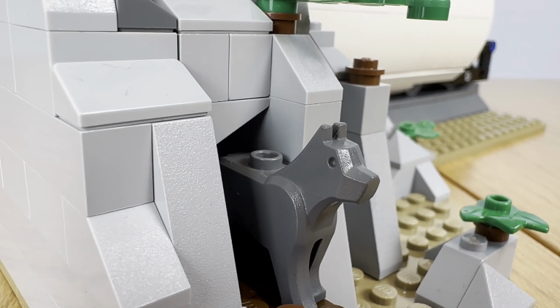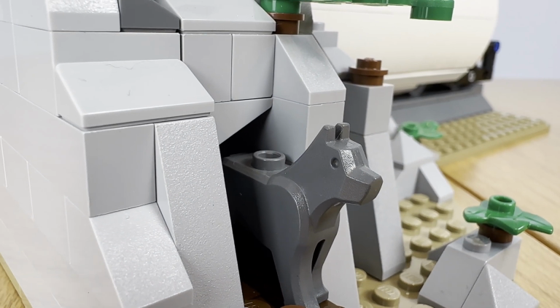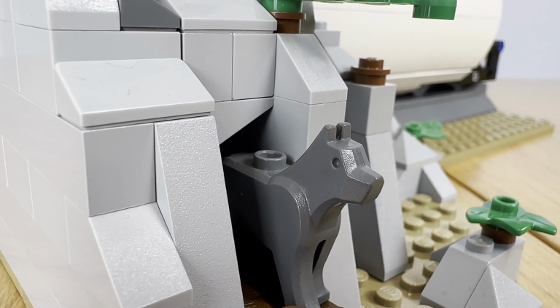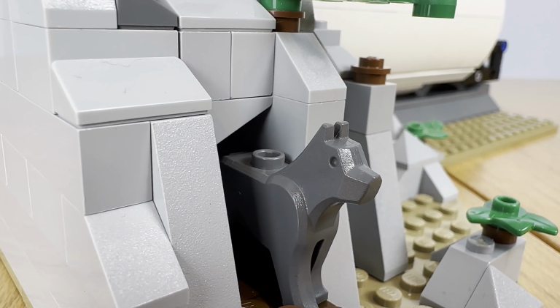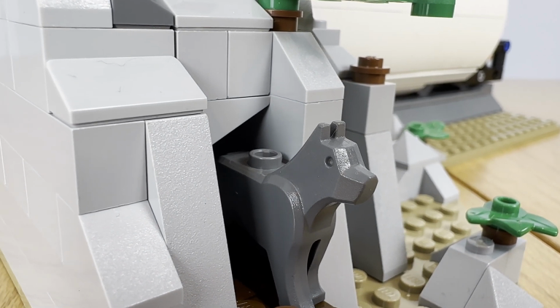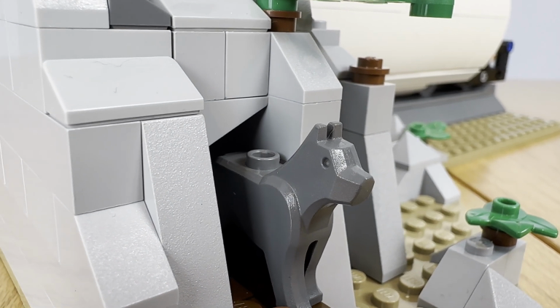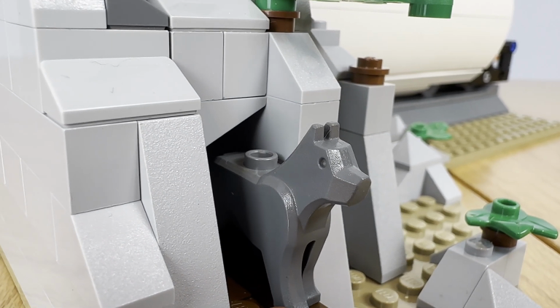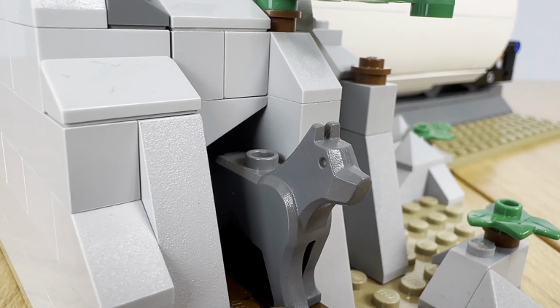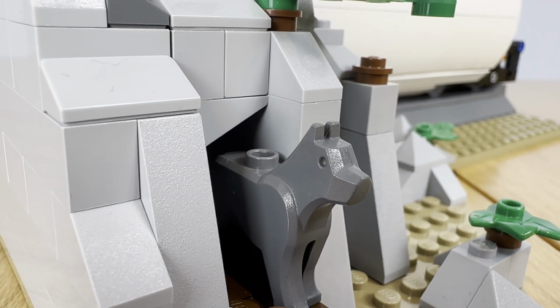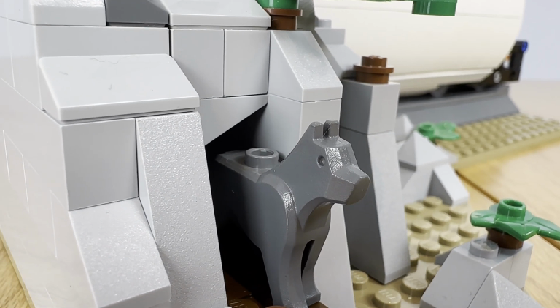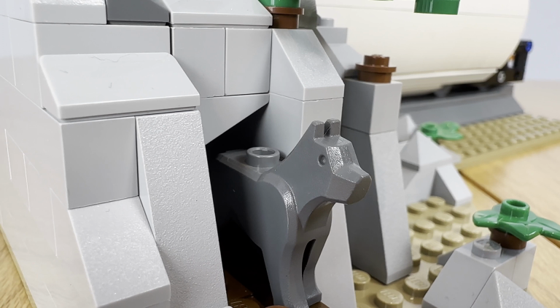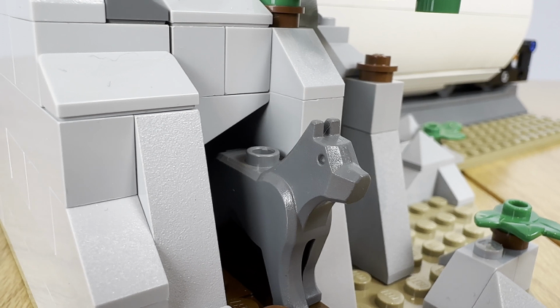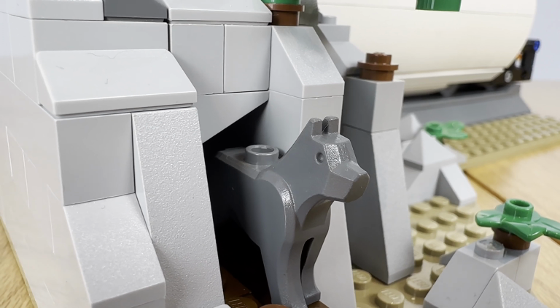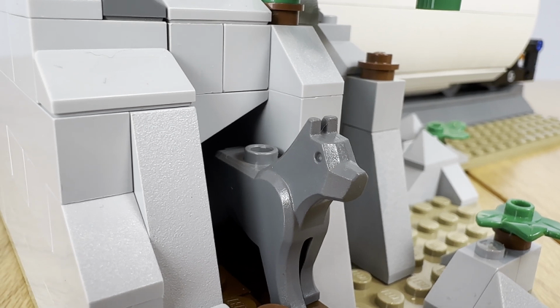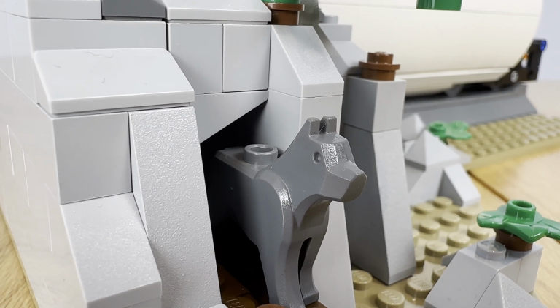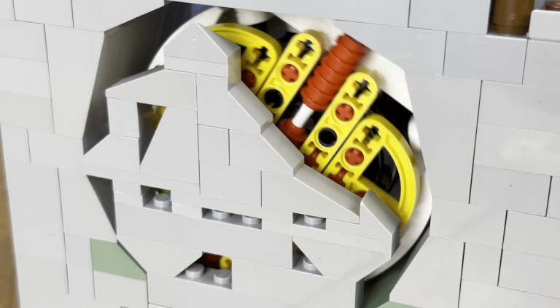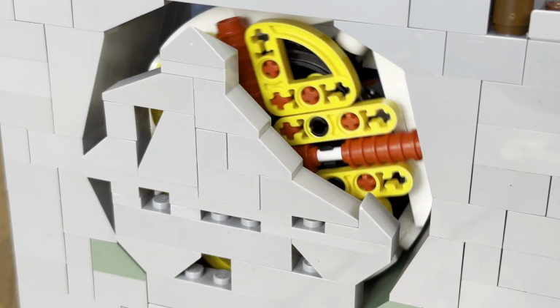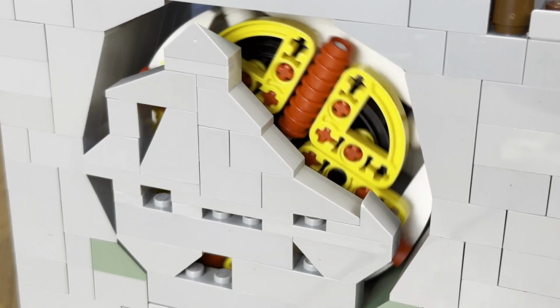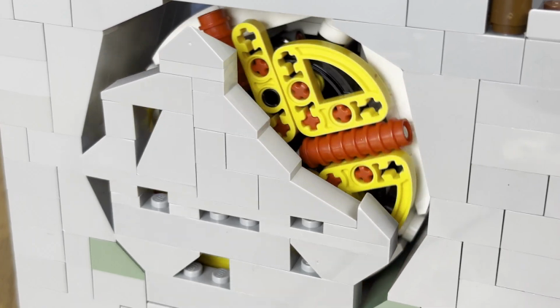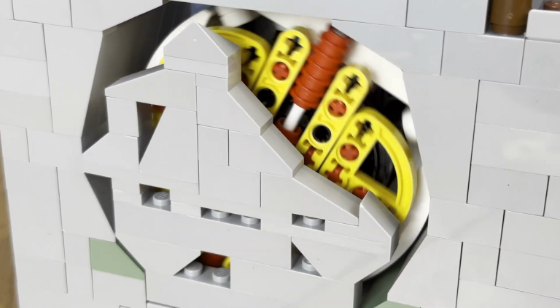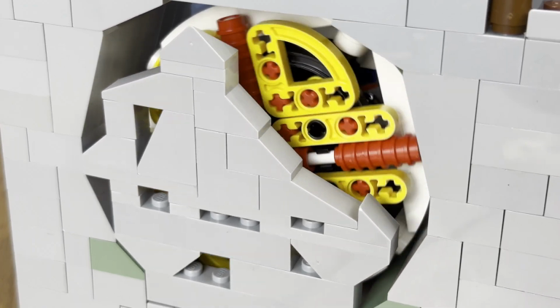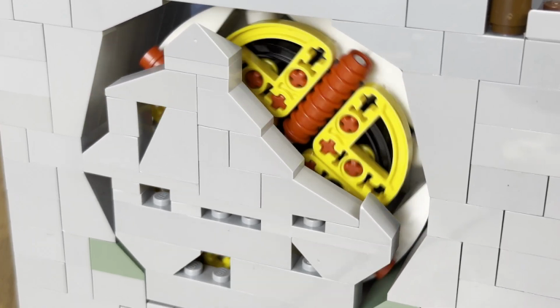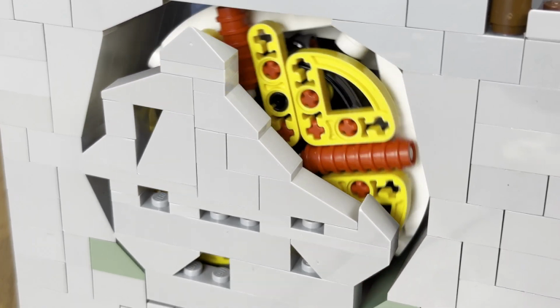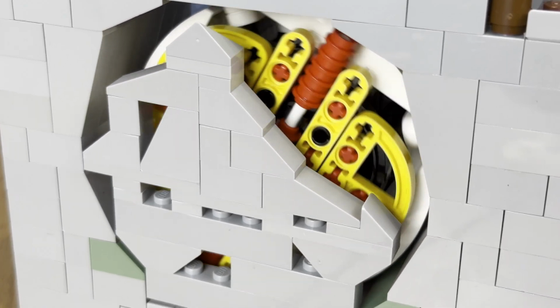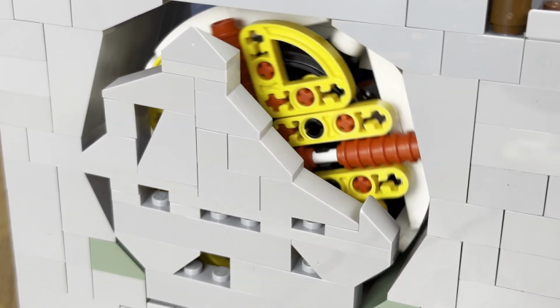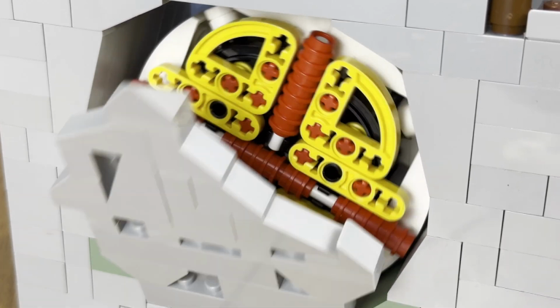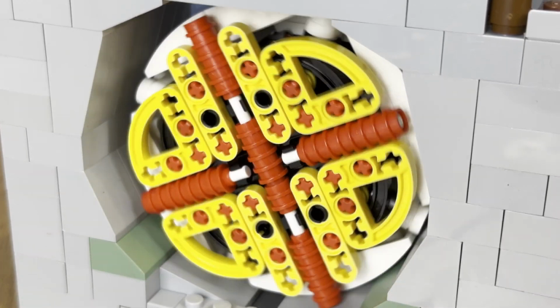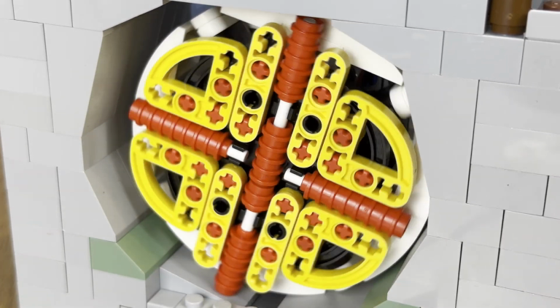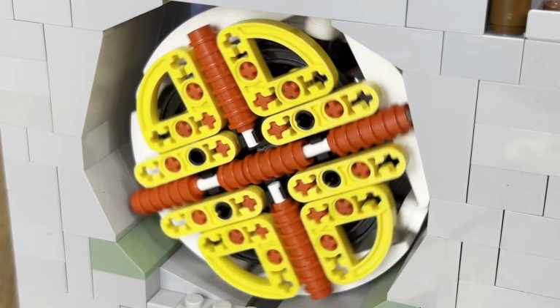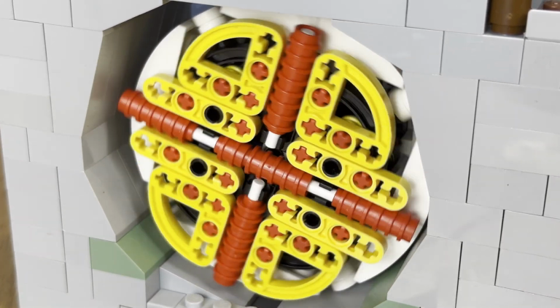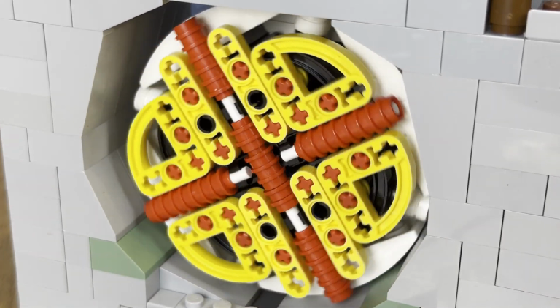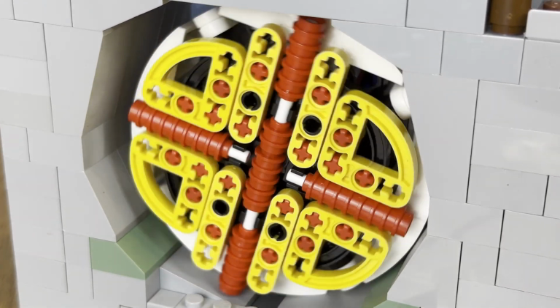The best part about the scene in my opinion is that it is interactive. You can use the TBM to actually punch through the back wall.